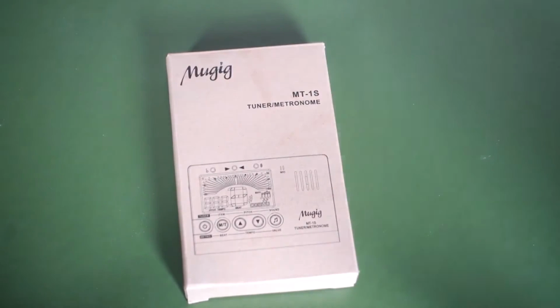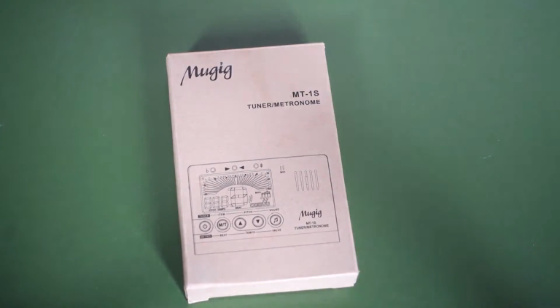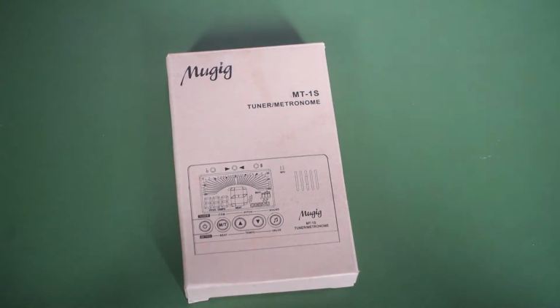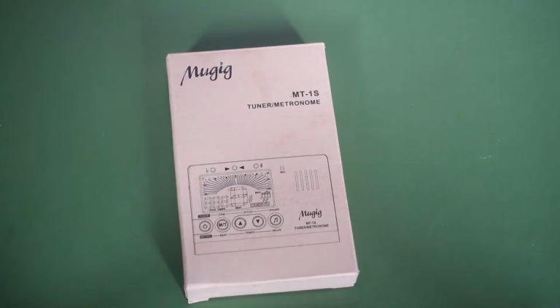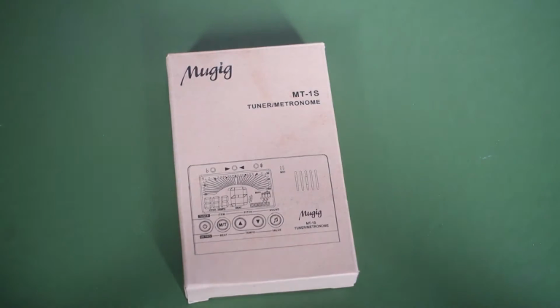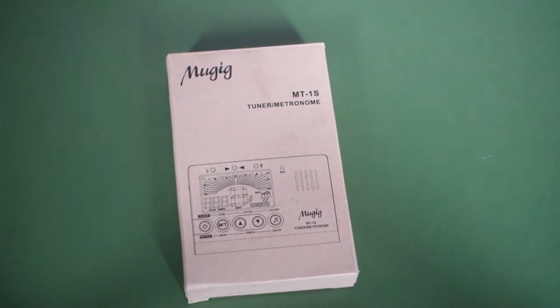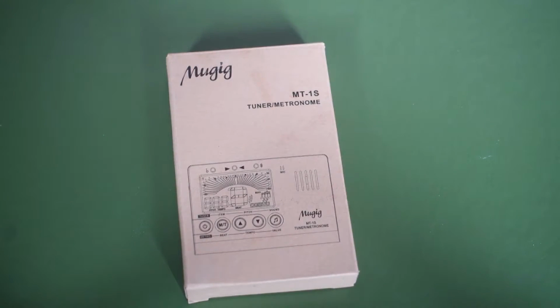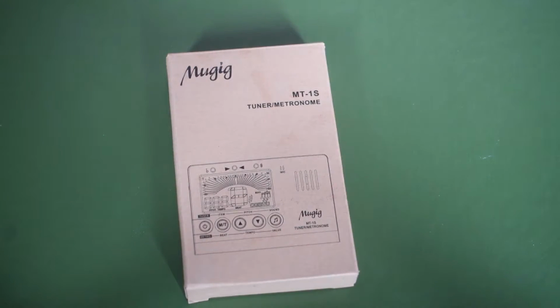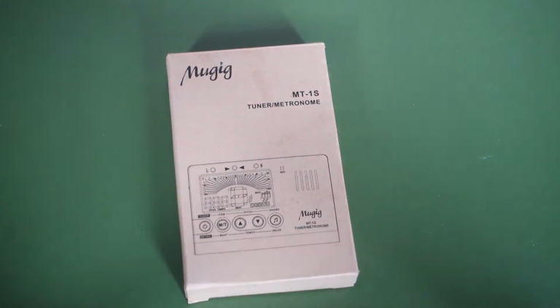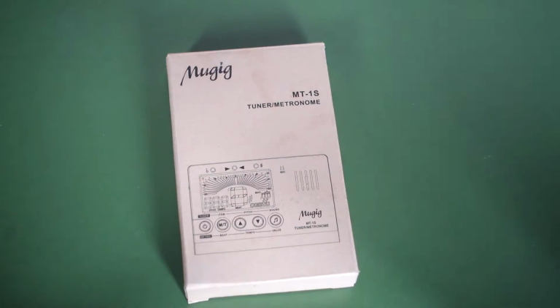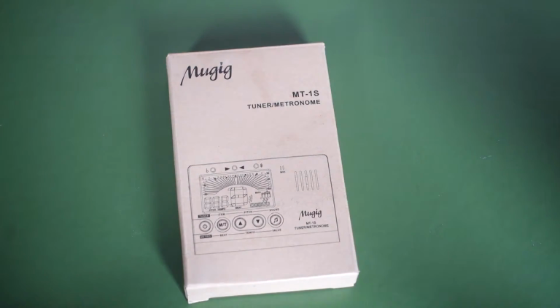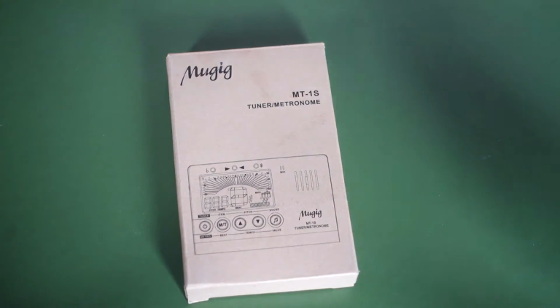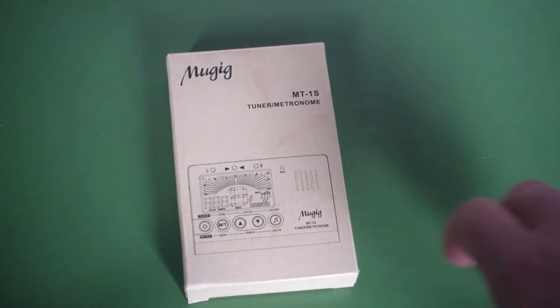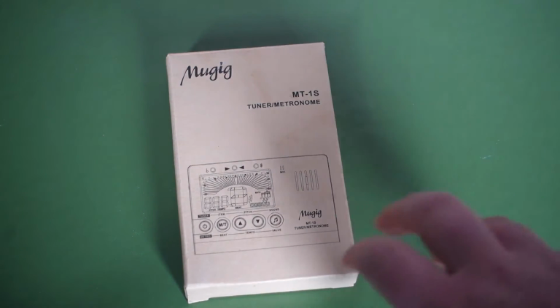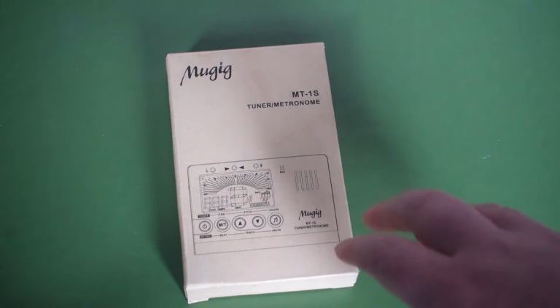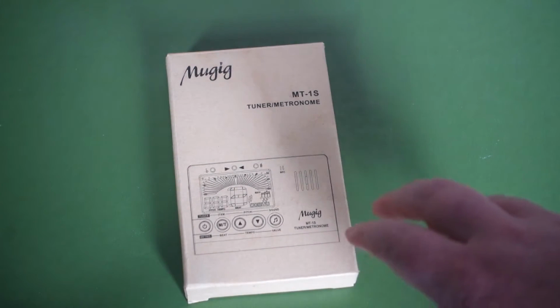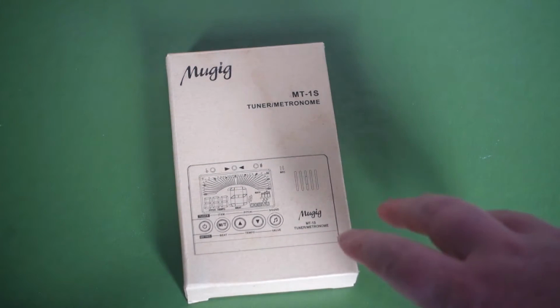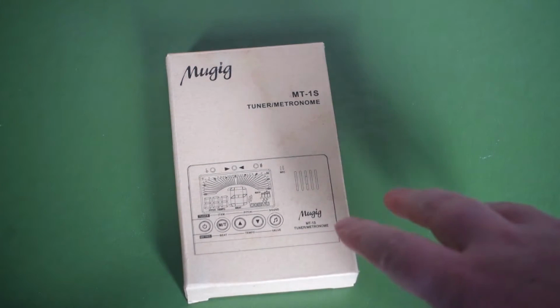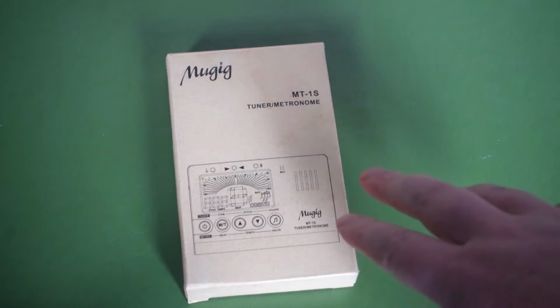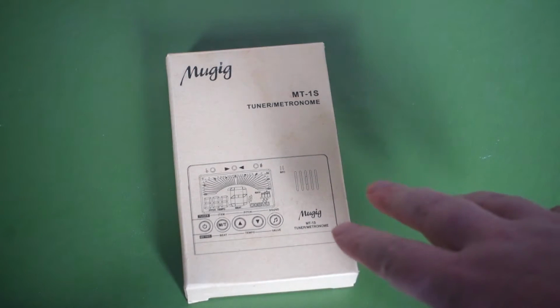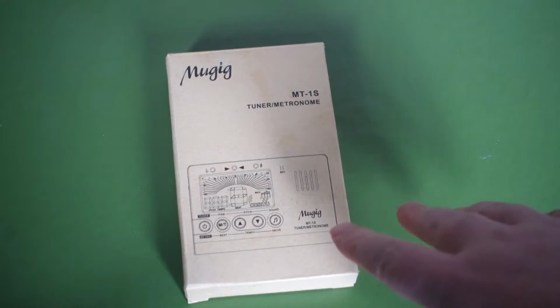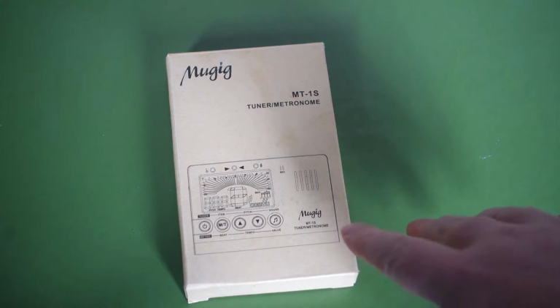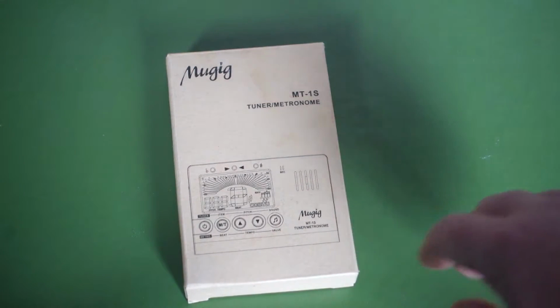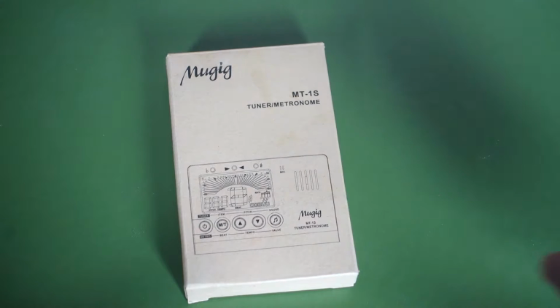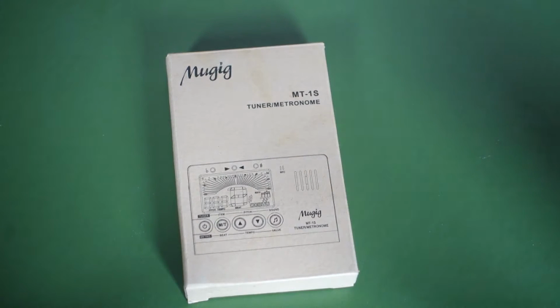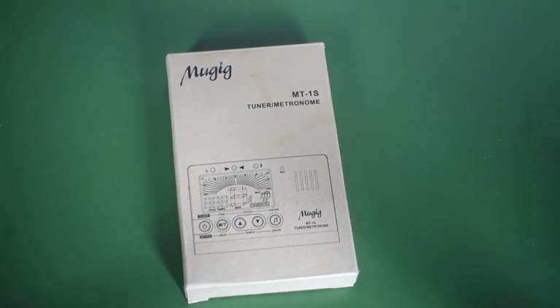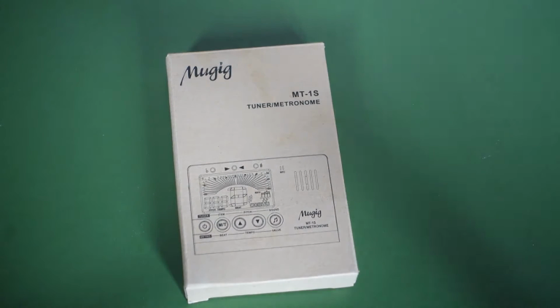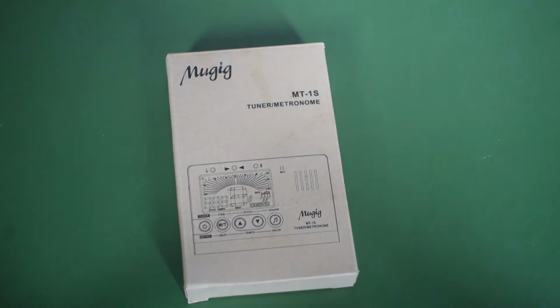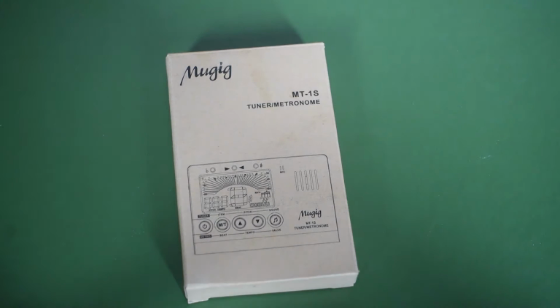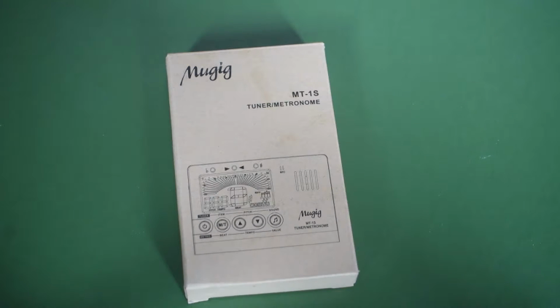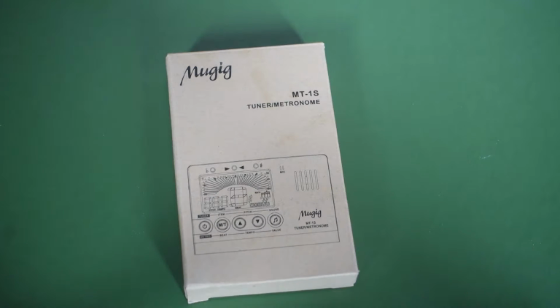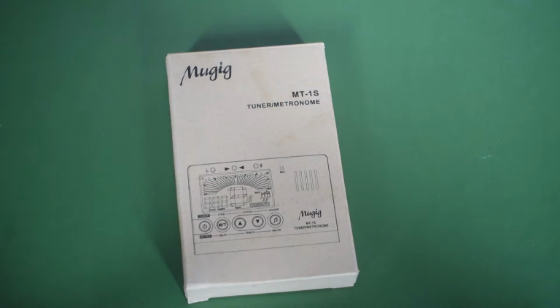Today I'm going to review the MUGIG MT1S tuner metronome.